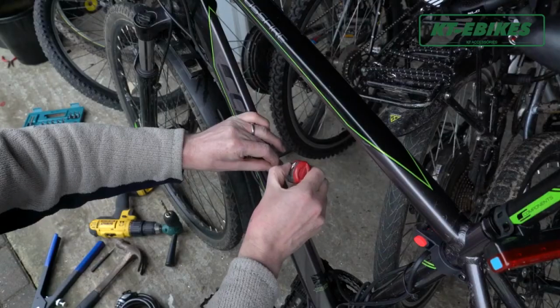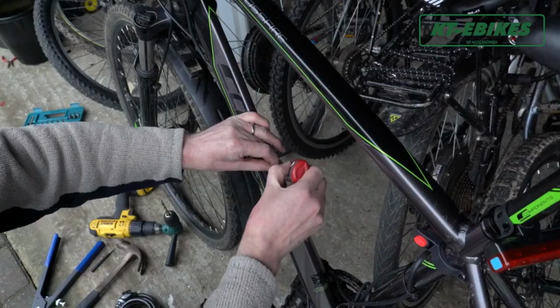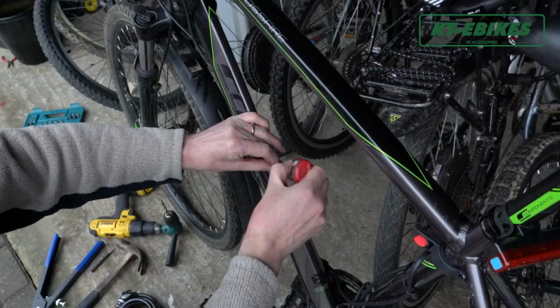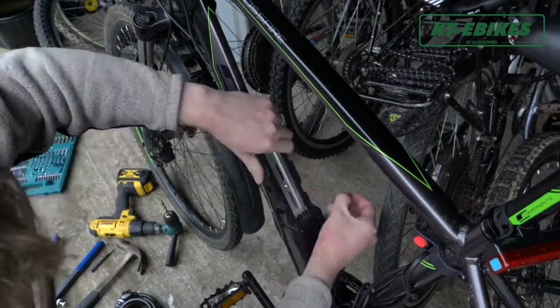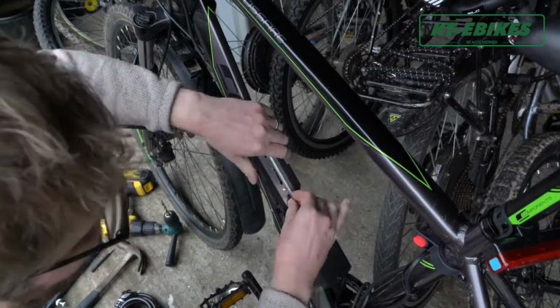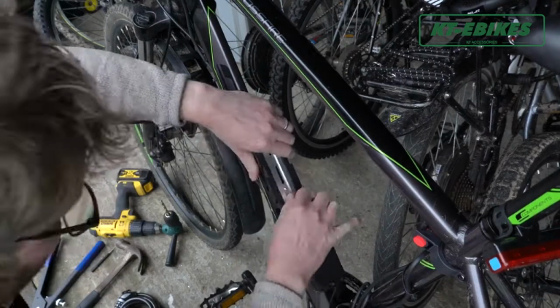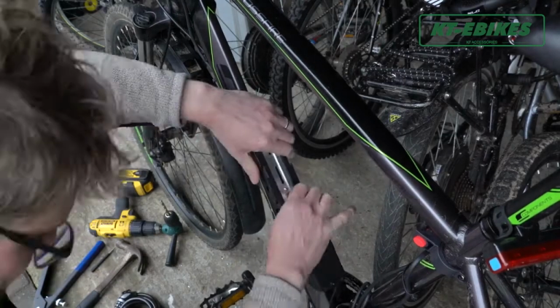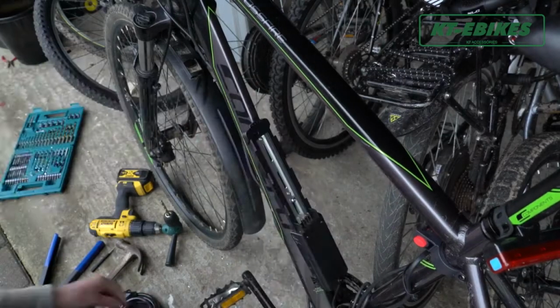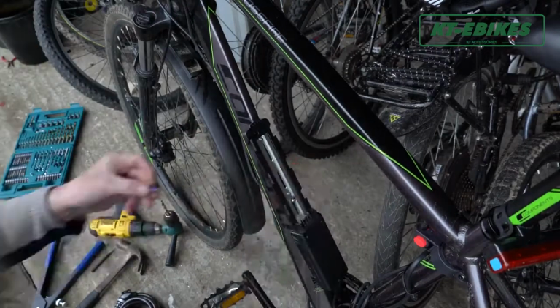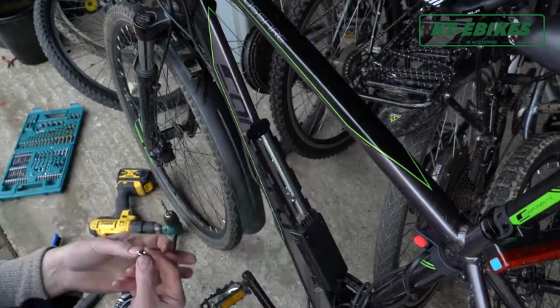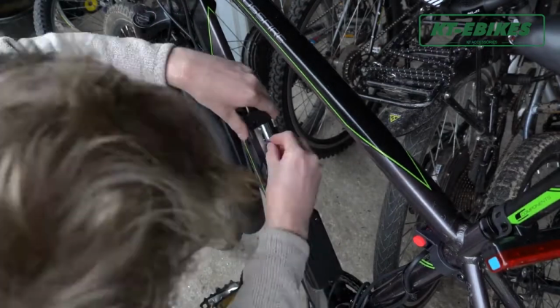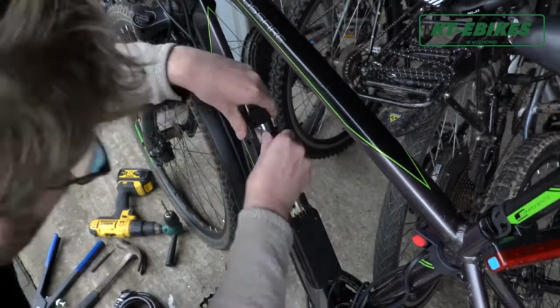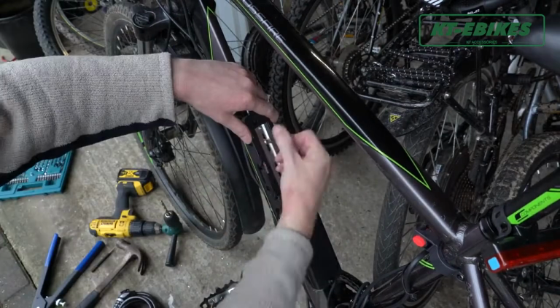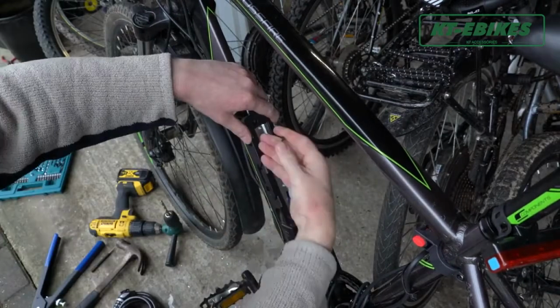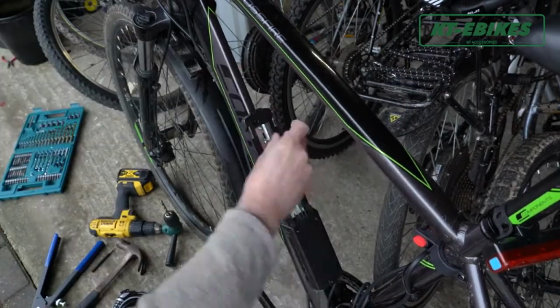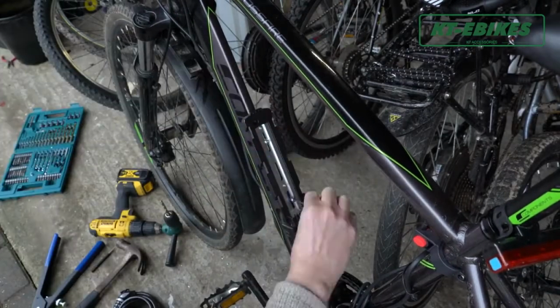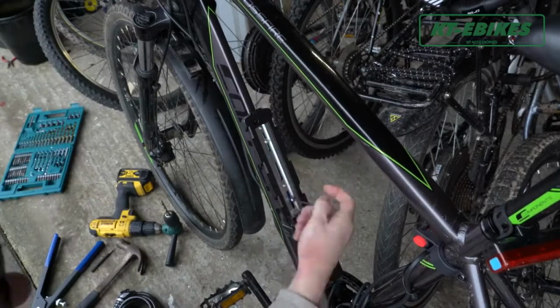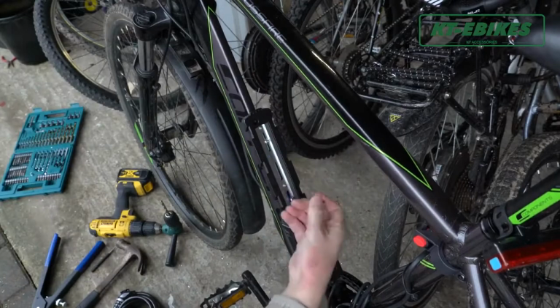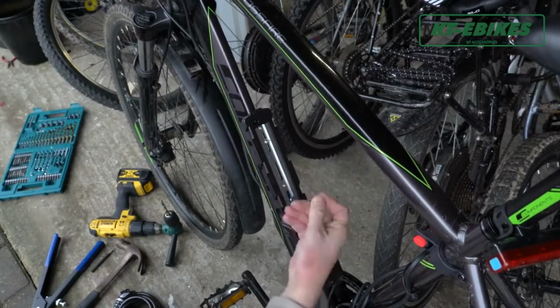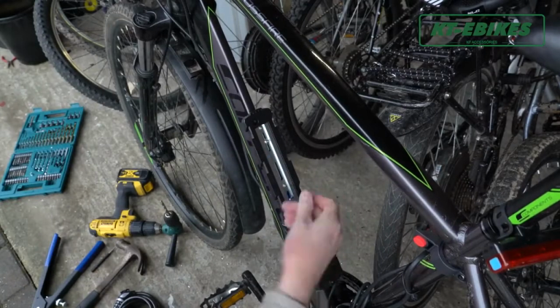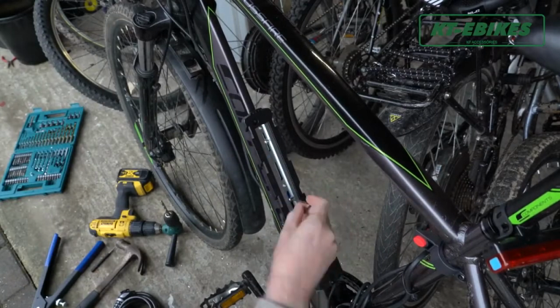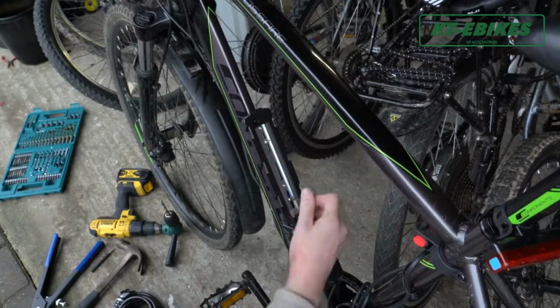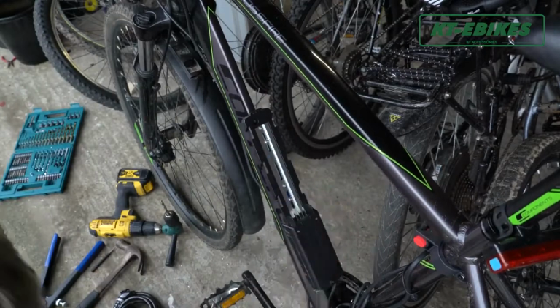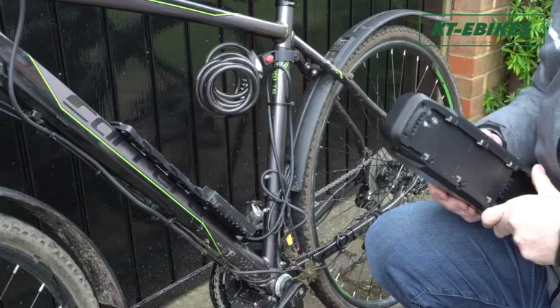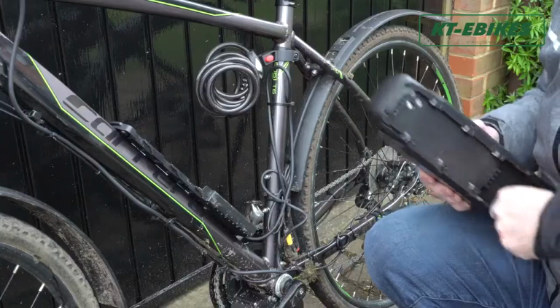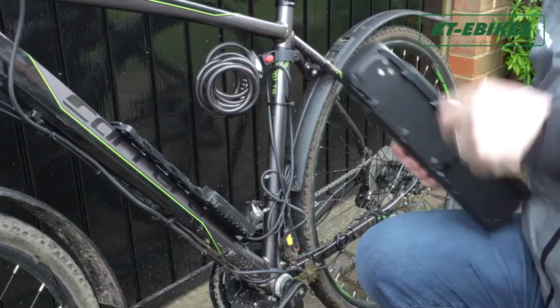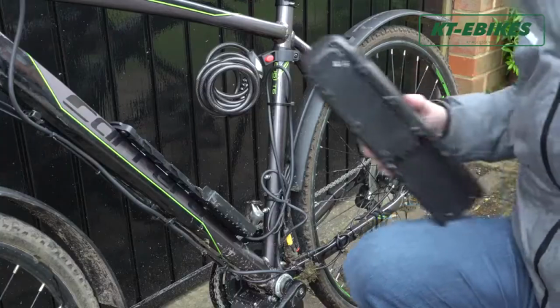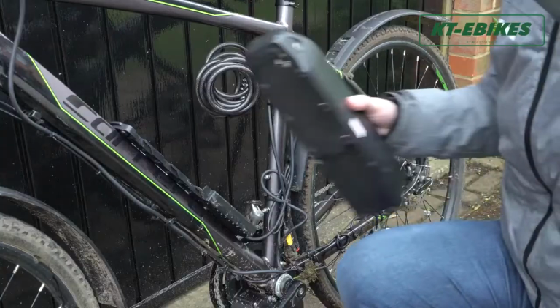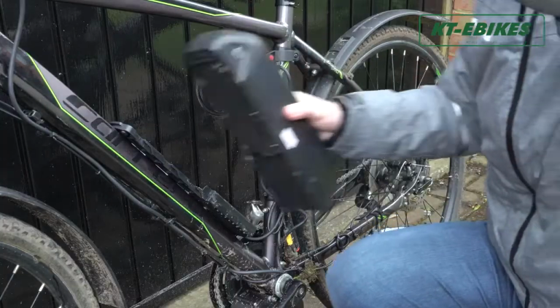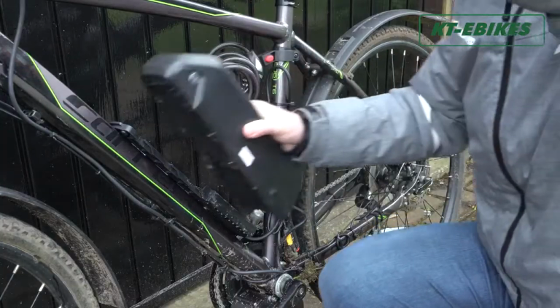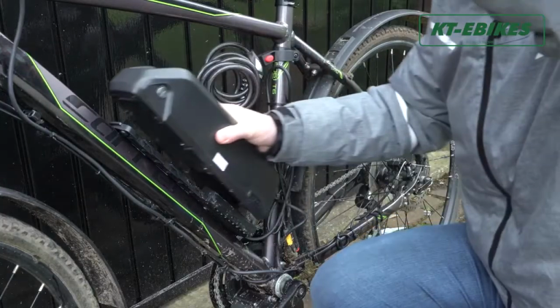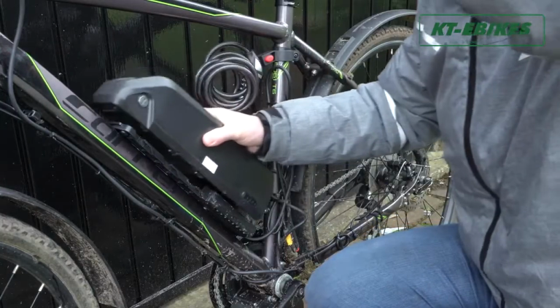Use a standard charger to charge the battery, and avoid using poor quality chargers.